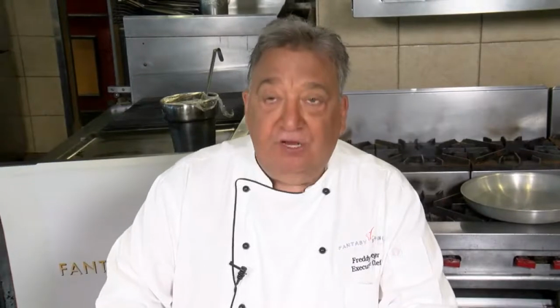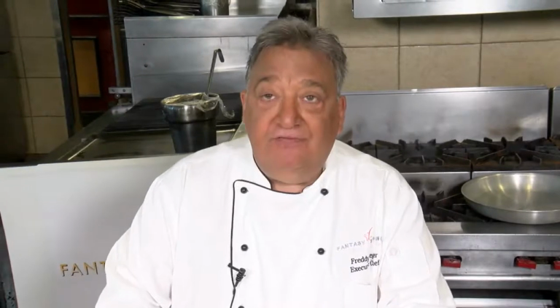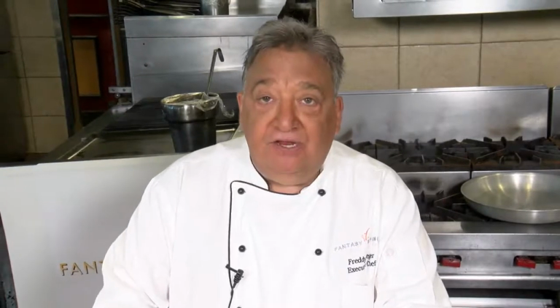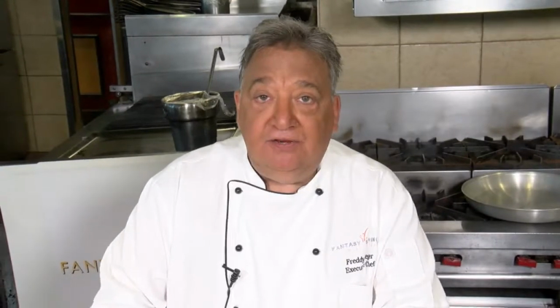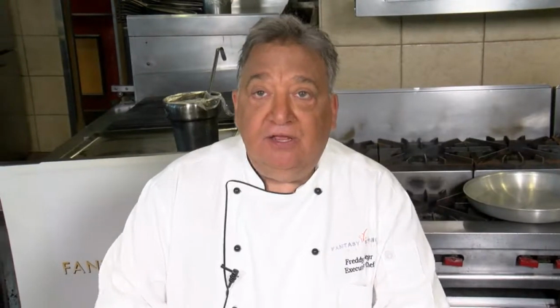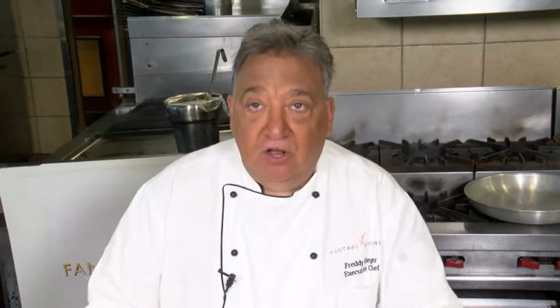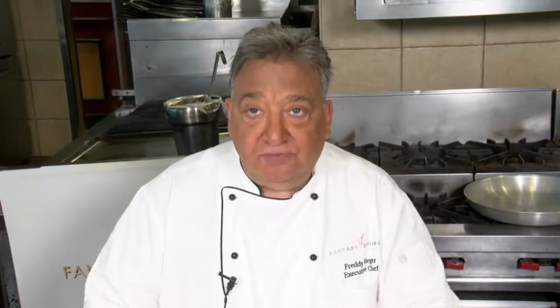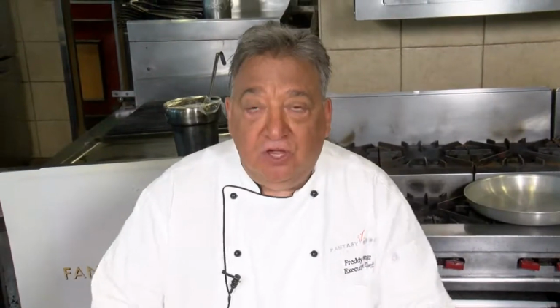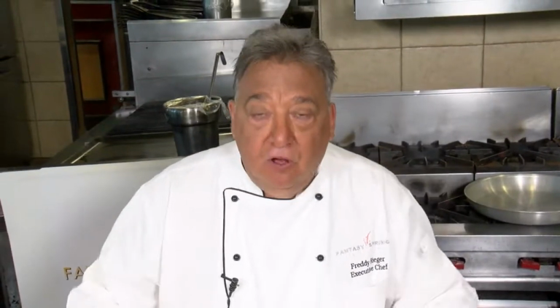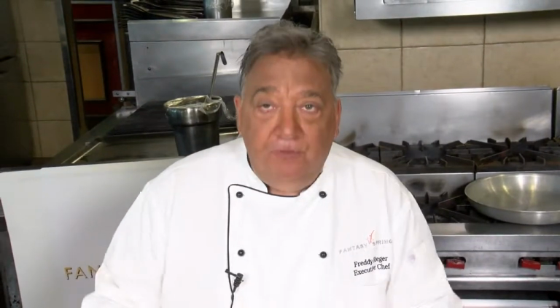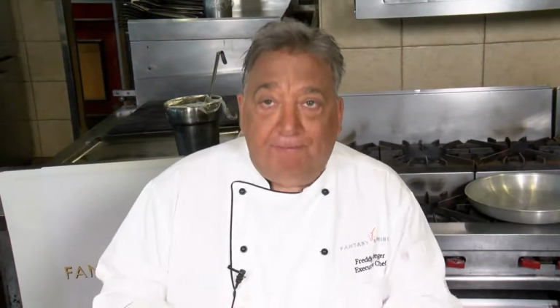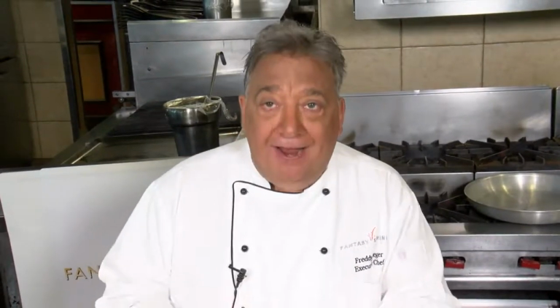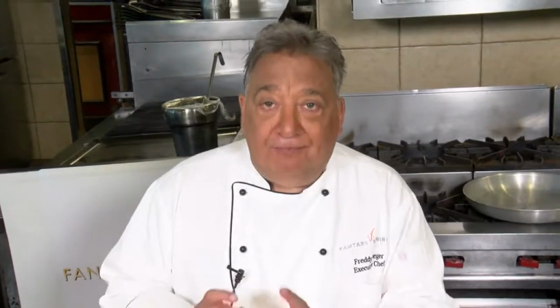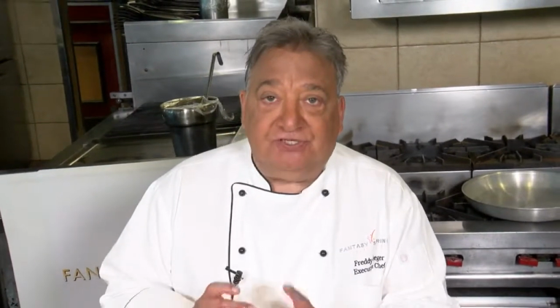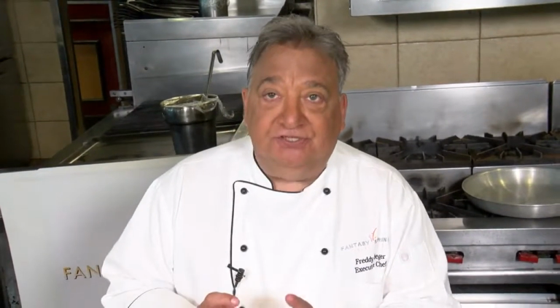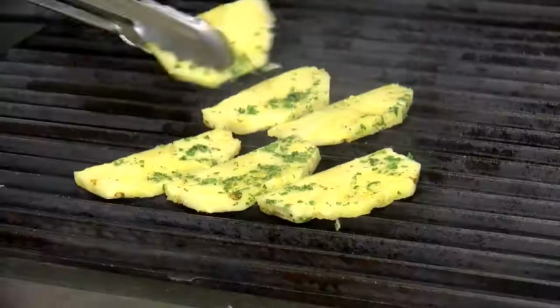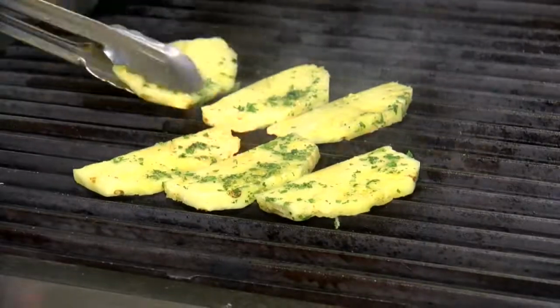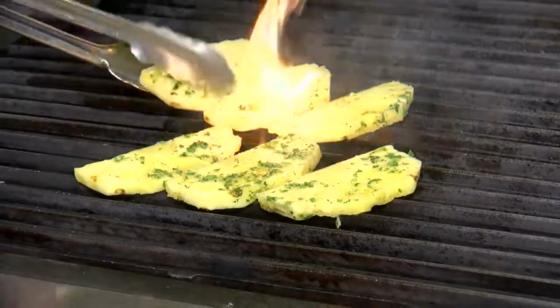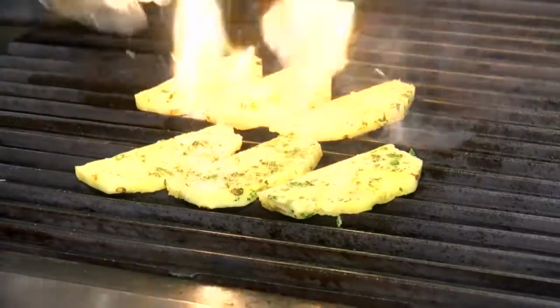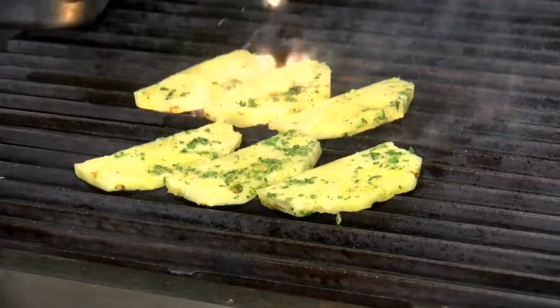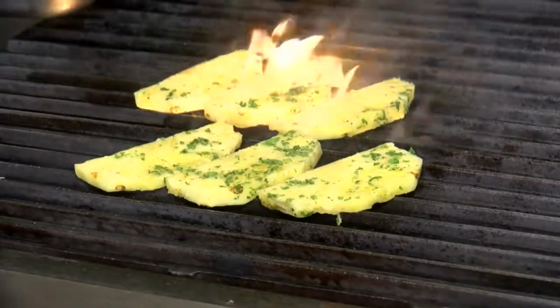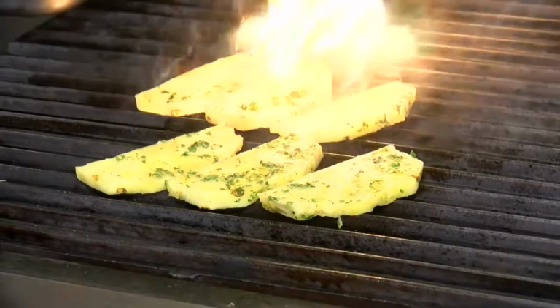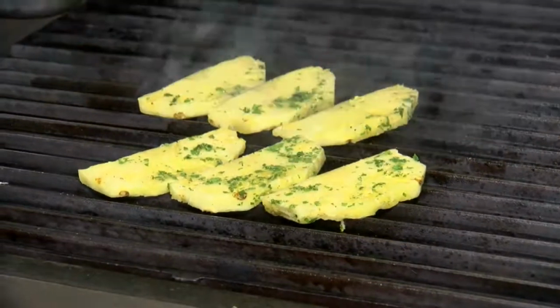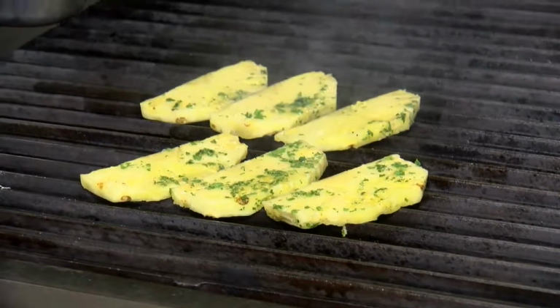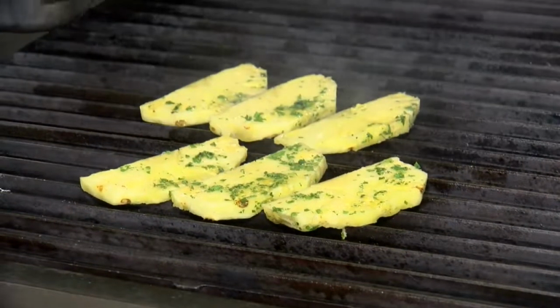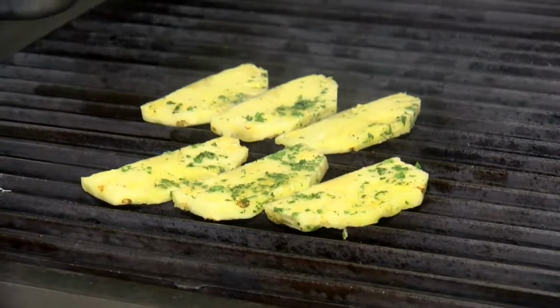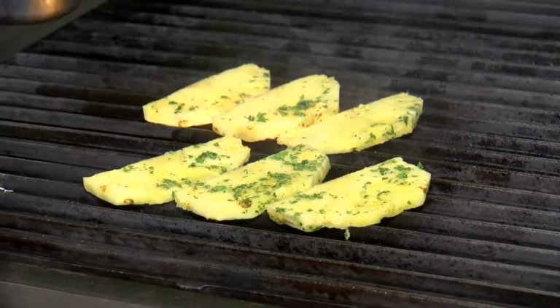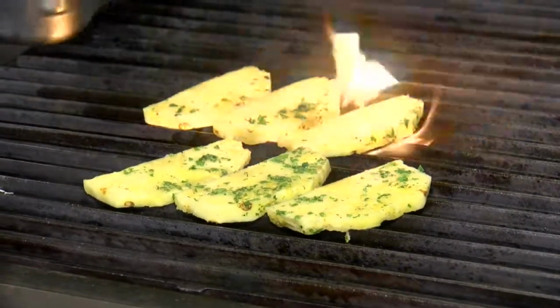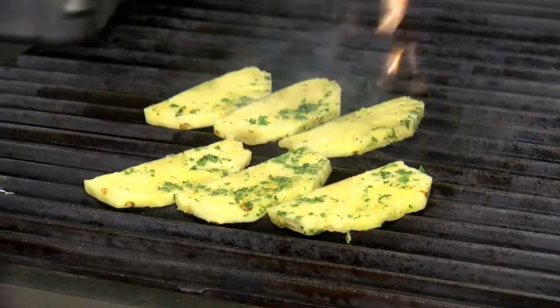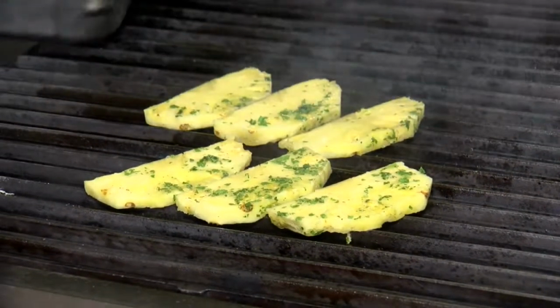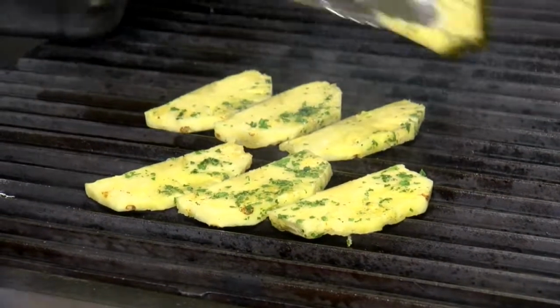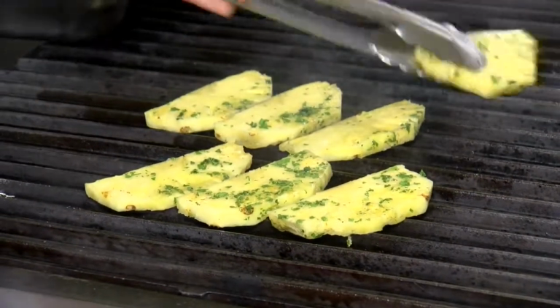We leave the core in because it helps hold the pineapple slice together, especially when you're on the grill. It's easier to handle that way.